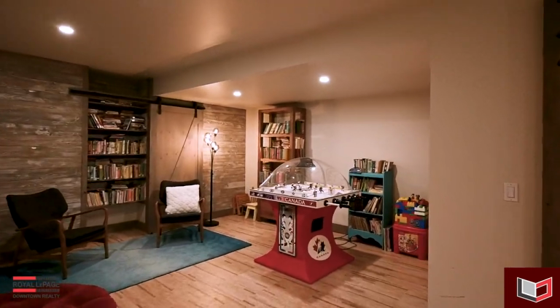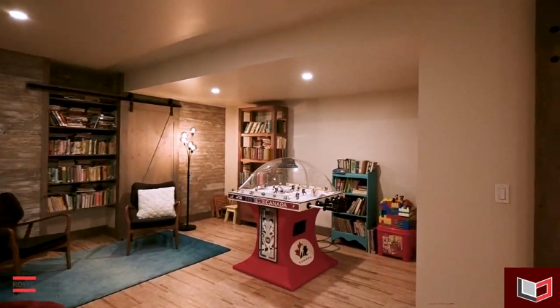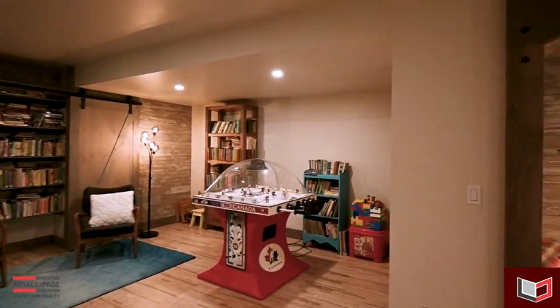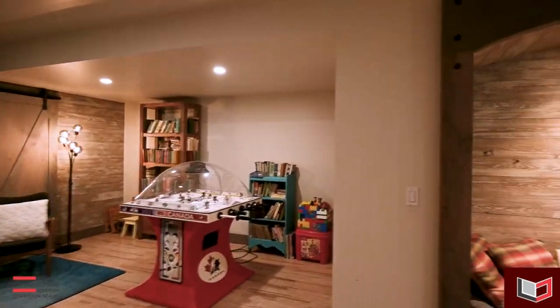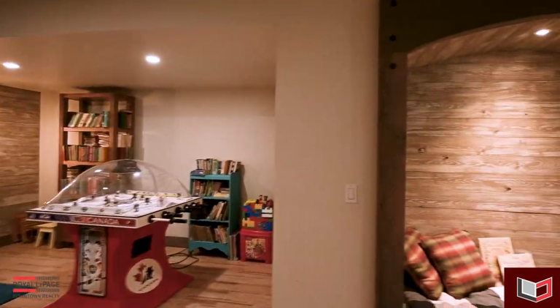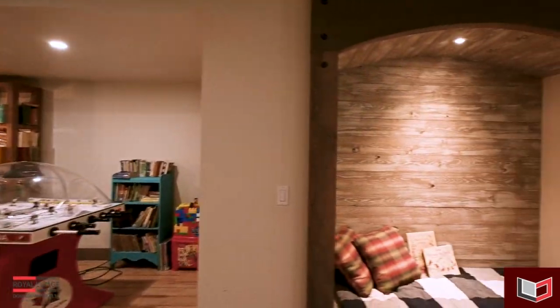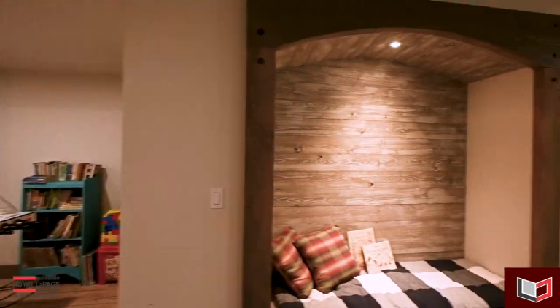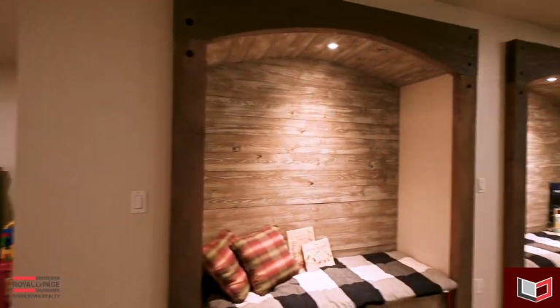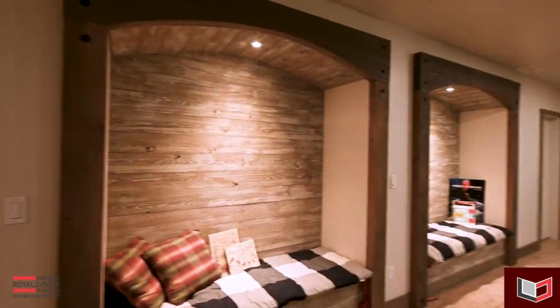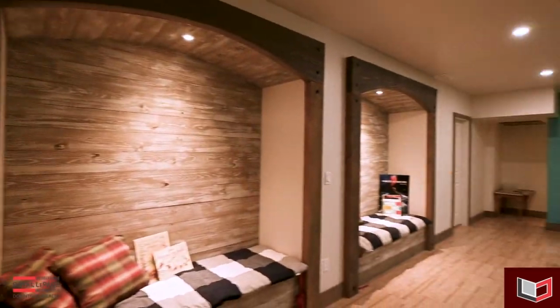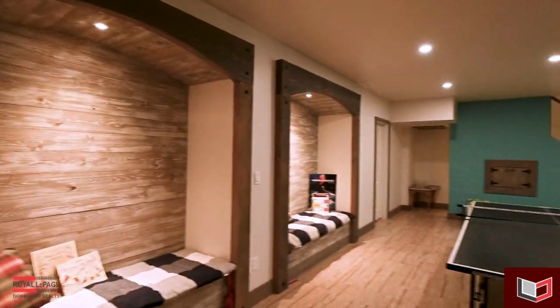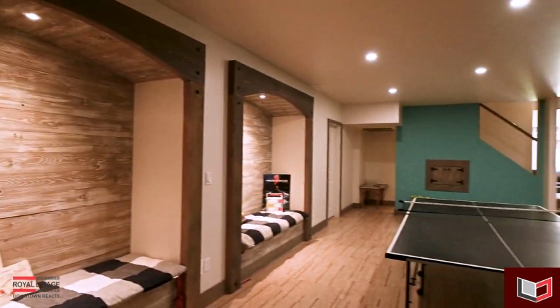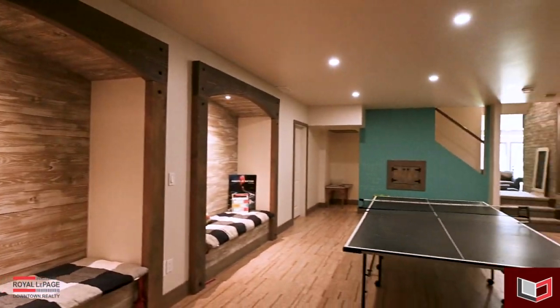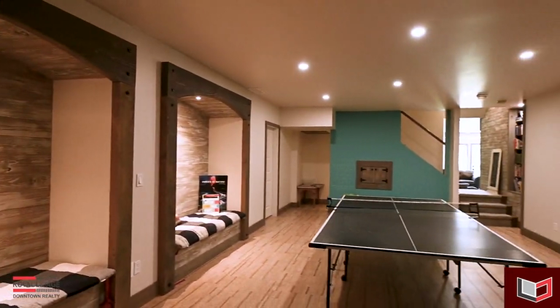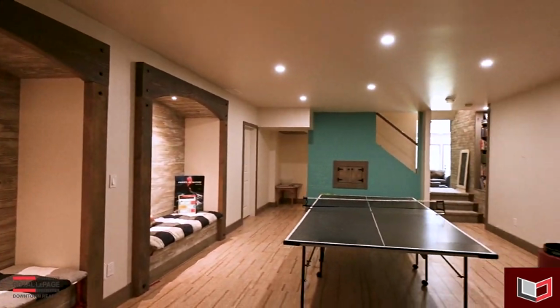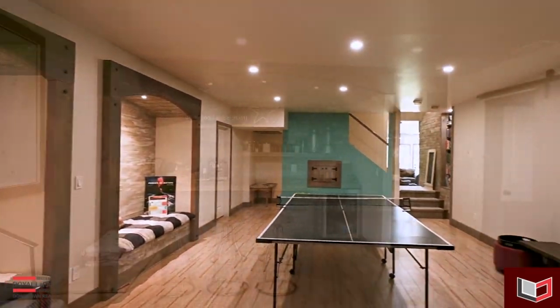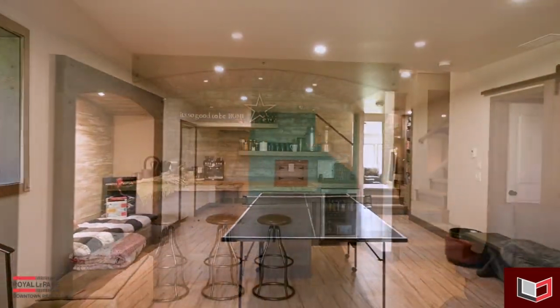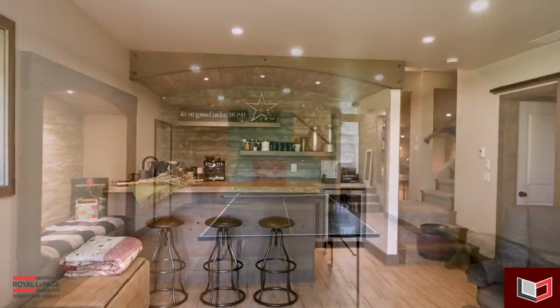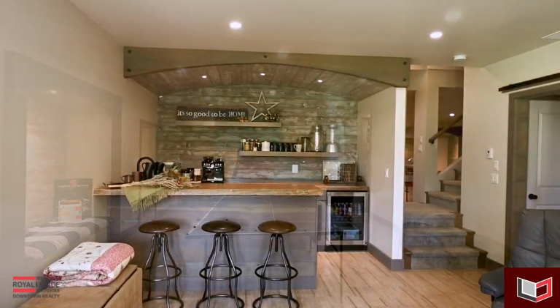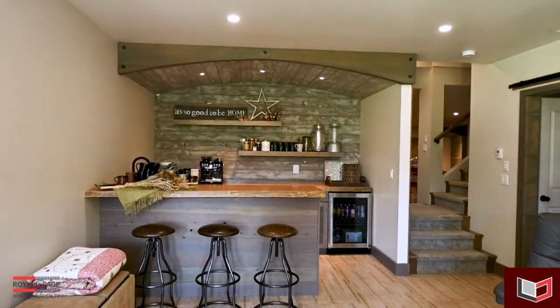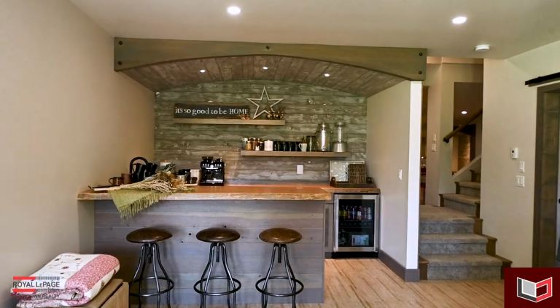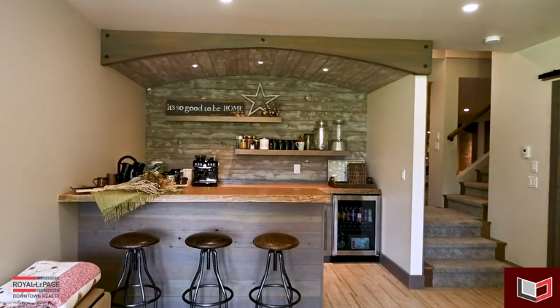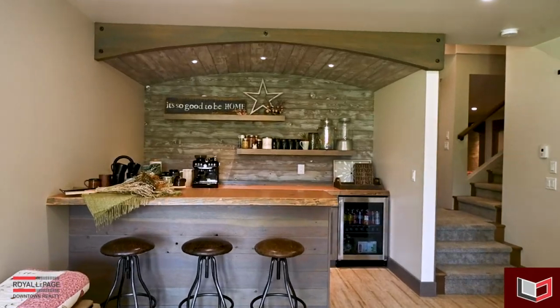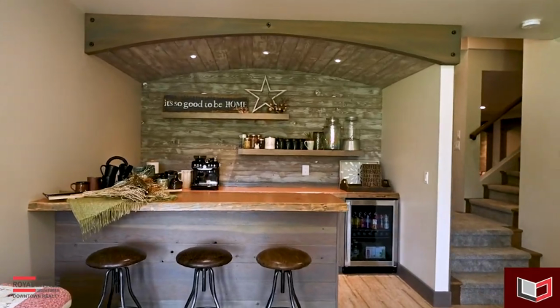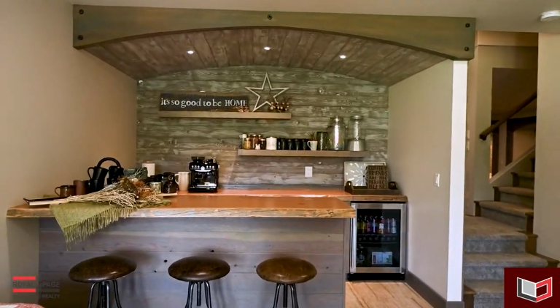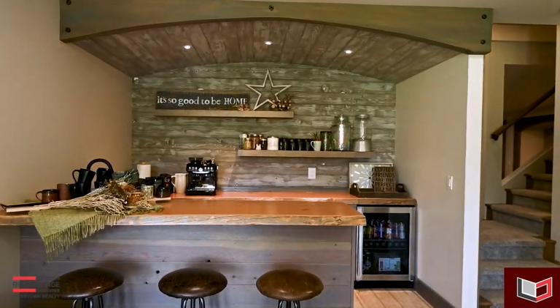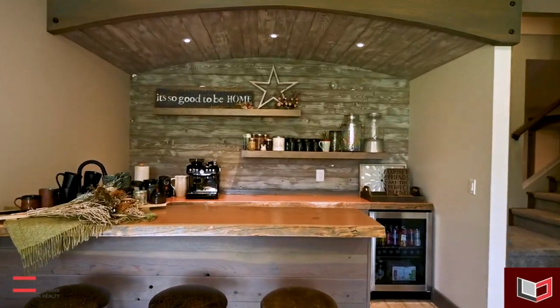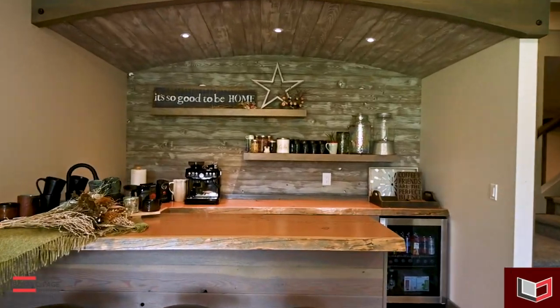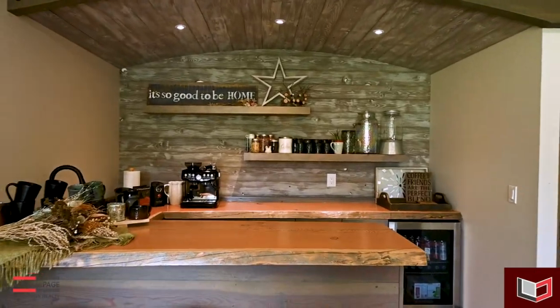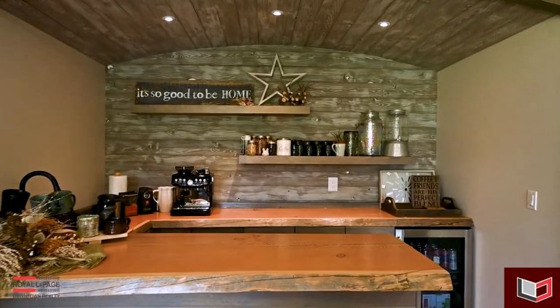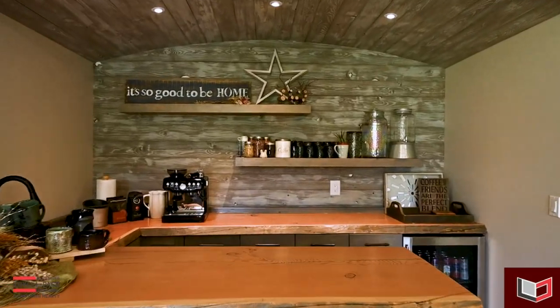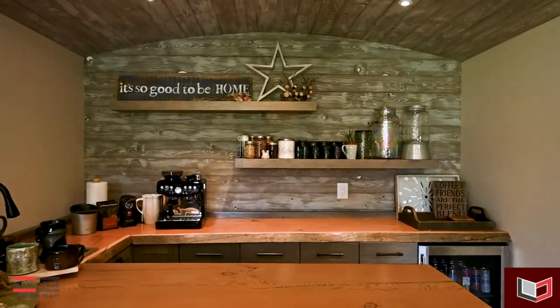The walk-out basement offers a huge games area, a den with a wet bar, and your fourth bedroom and bathroom.